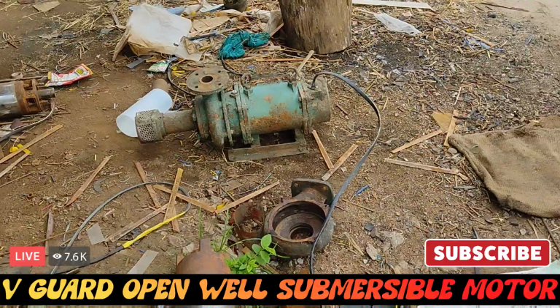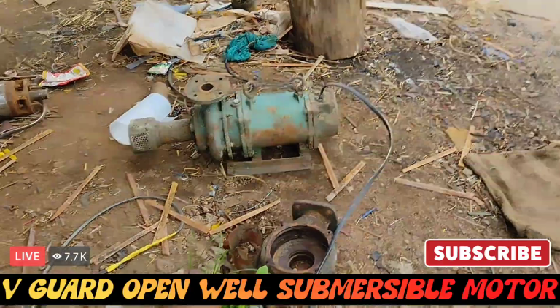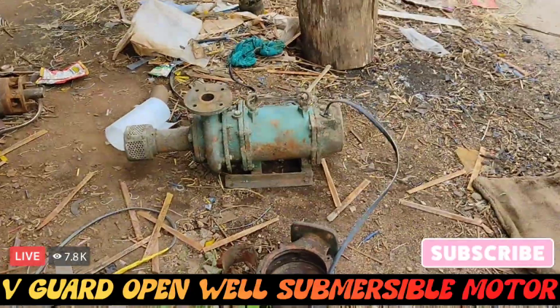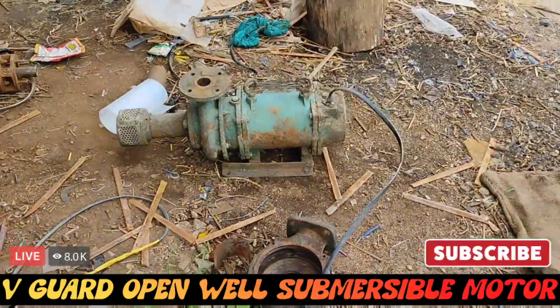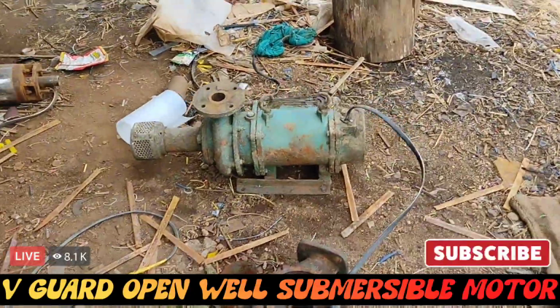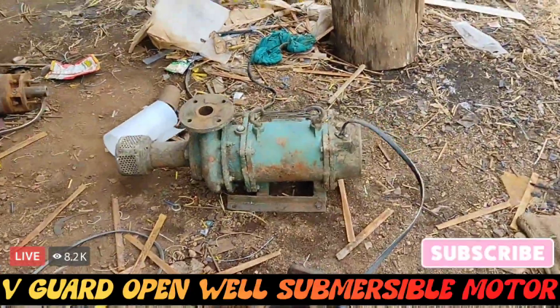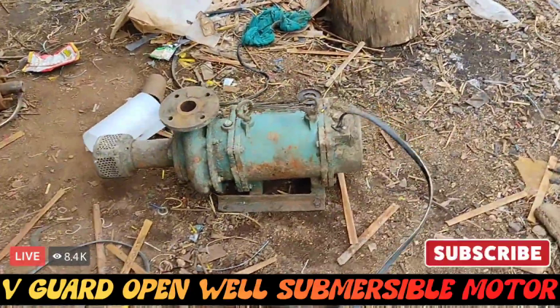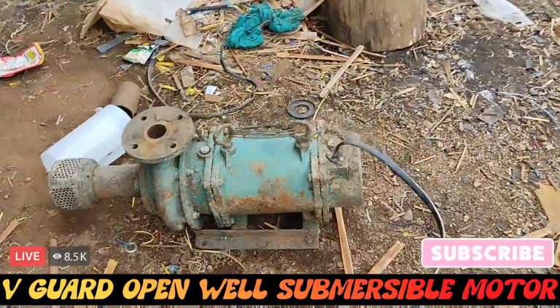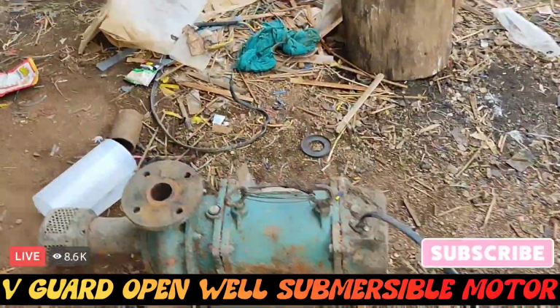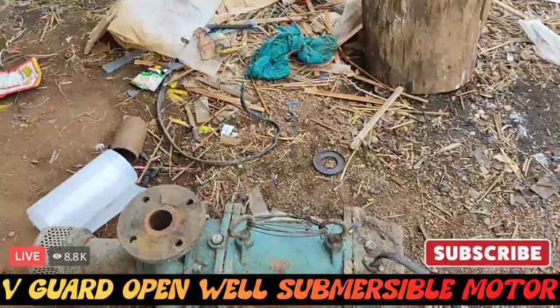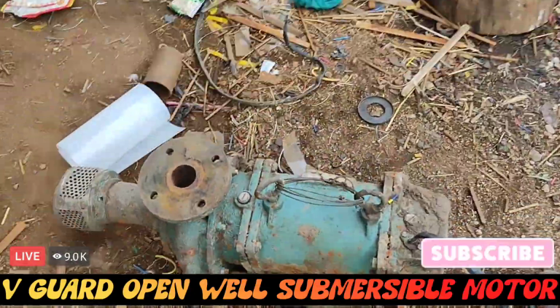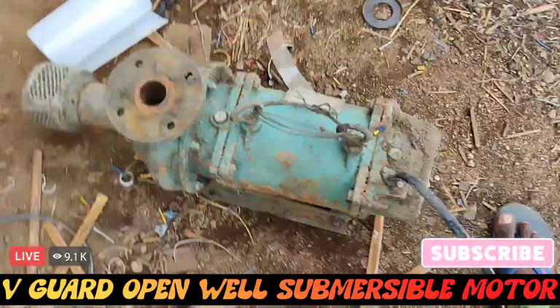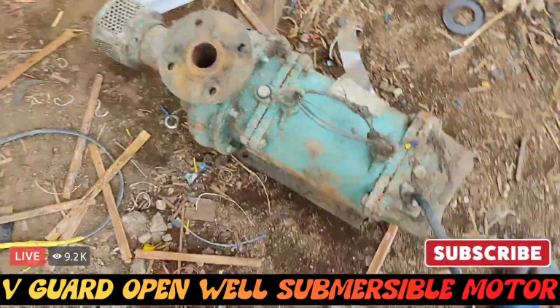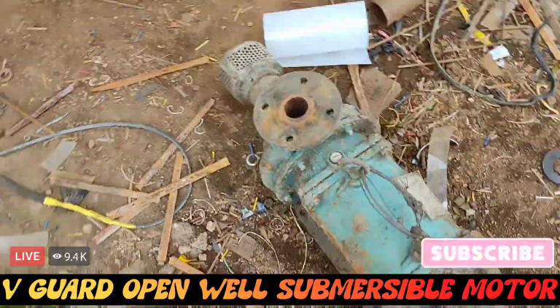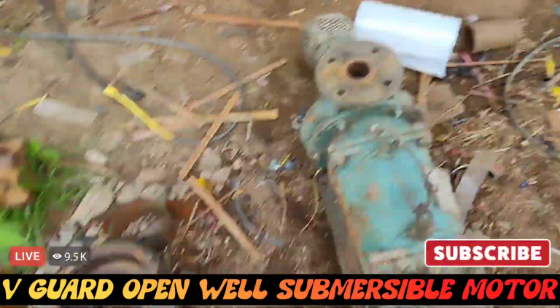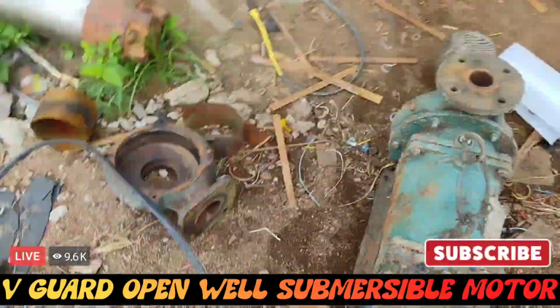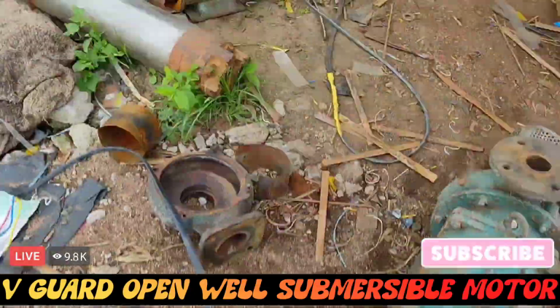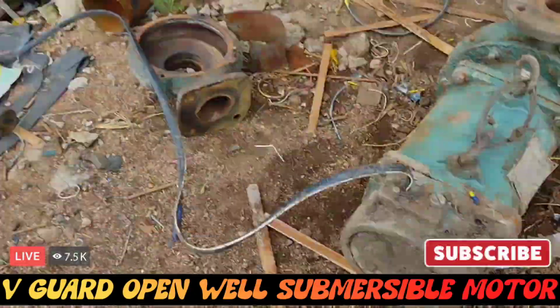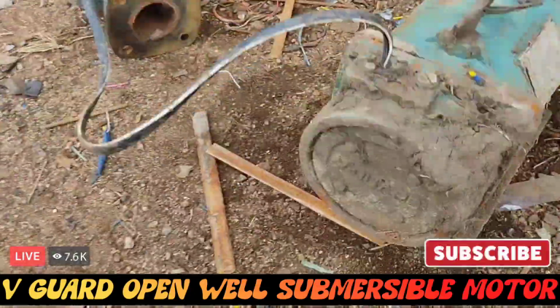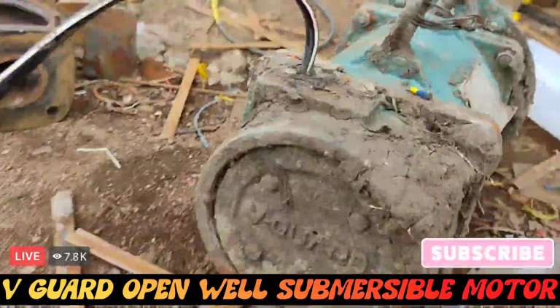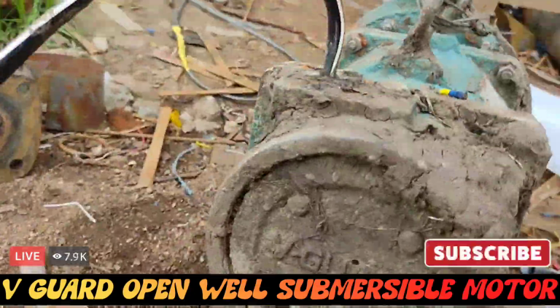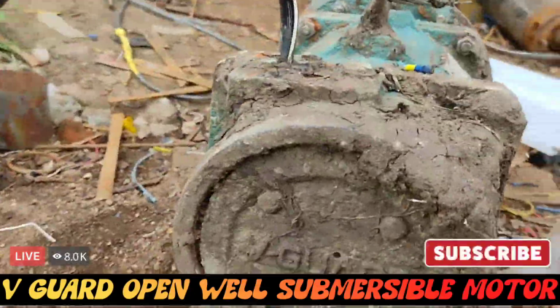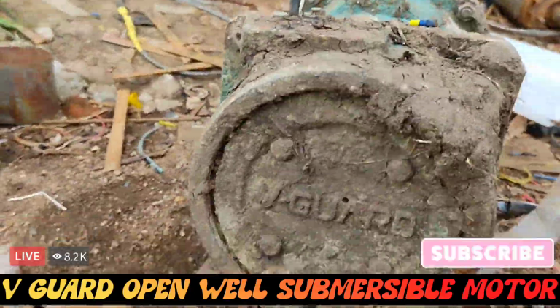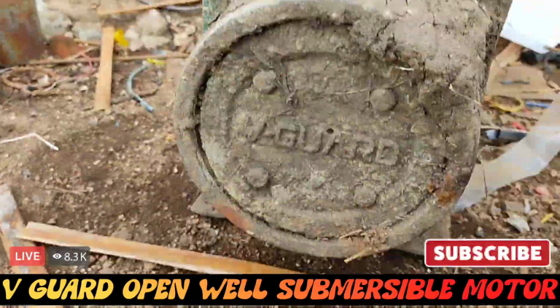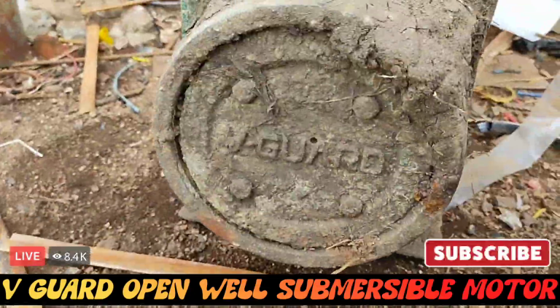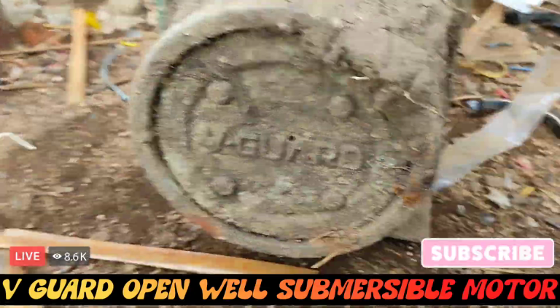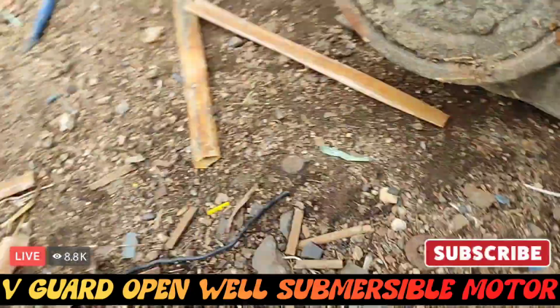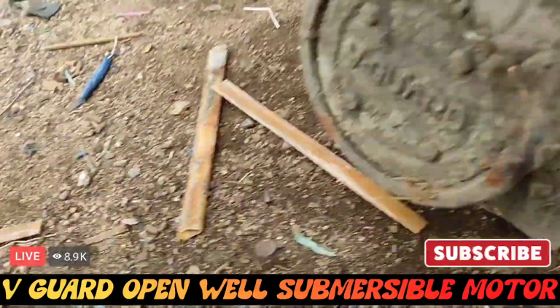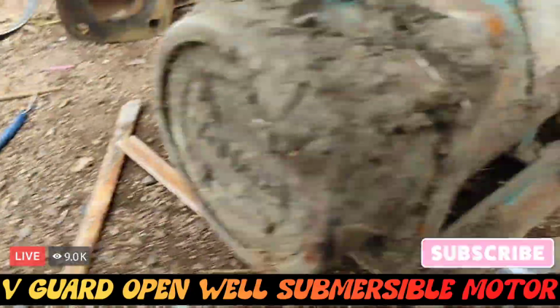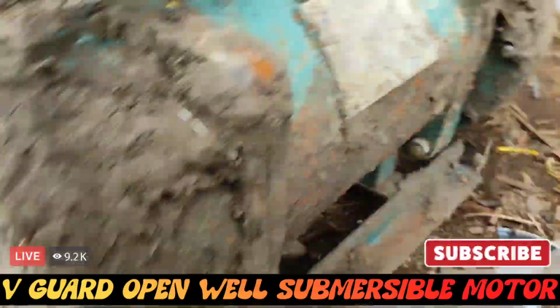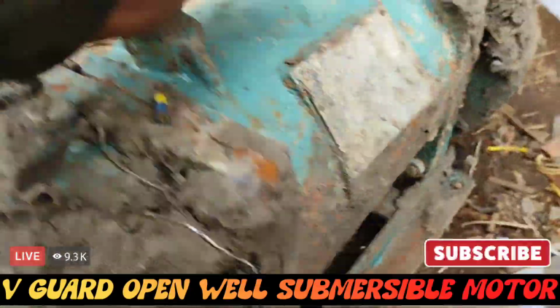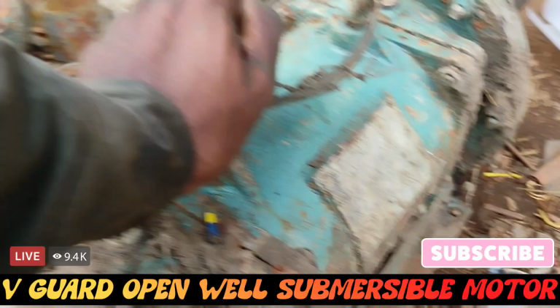Hi friends, welcome to our channel. I am S.I.E. This is VGAD, VGAD motor, open-wheel submersive motor, friends.